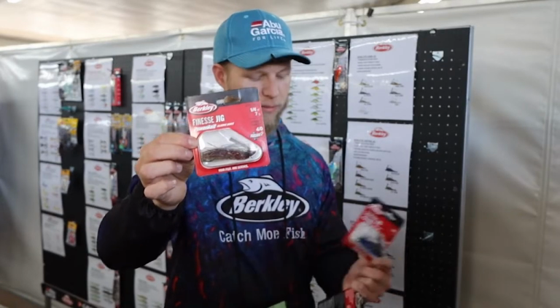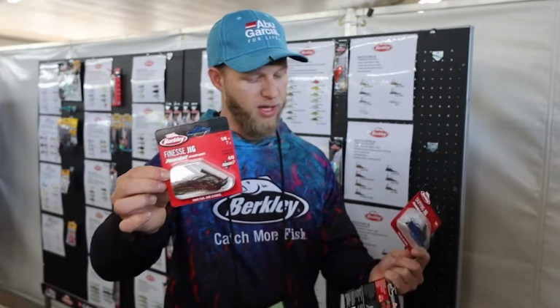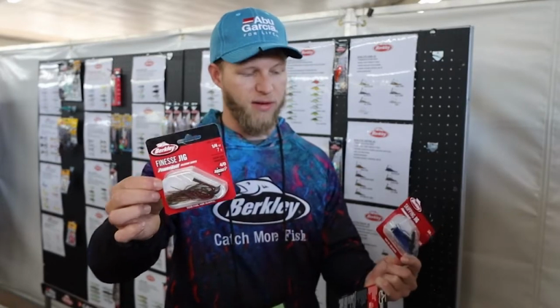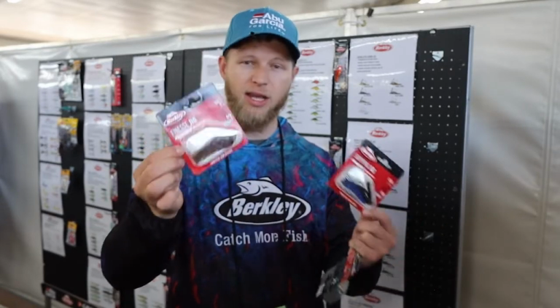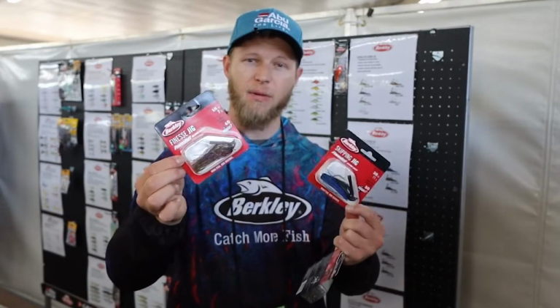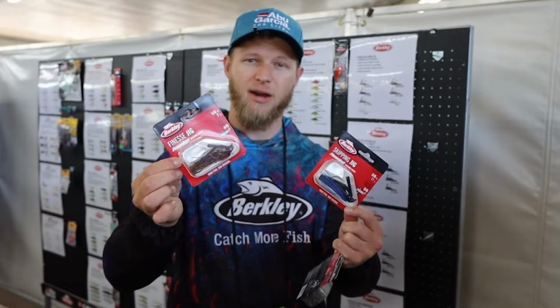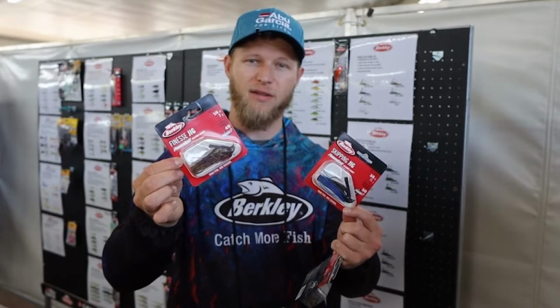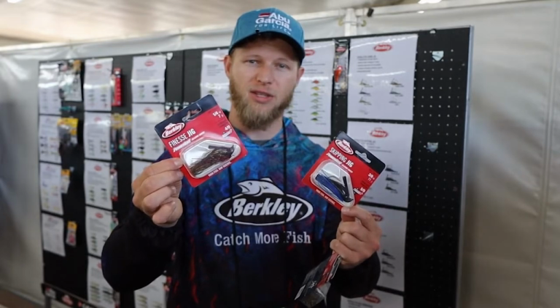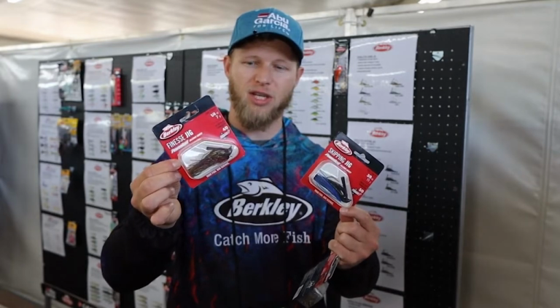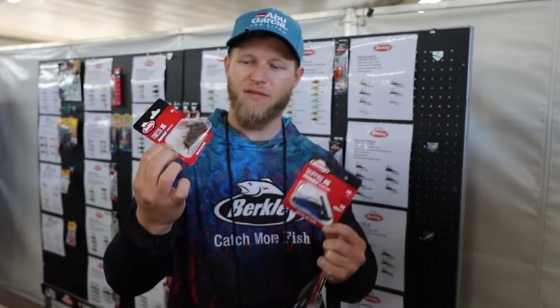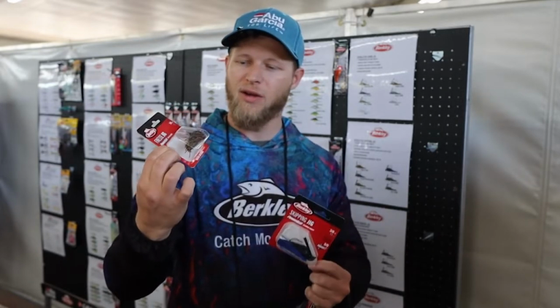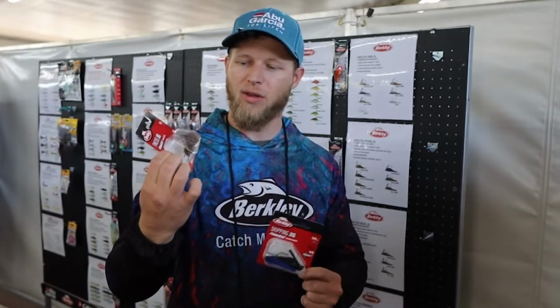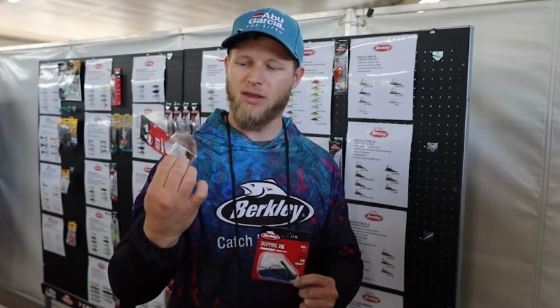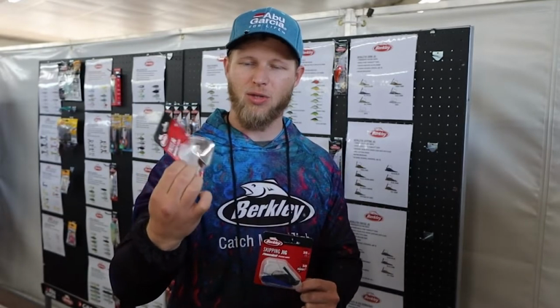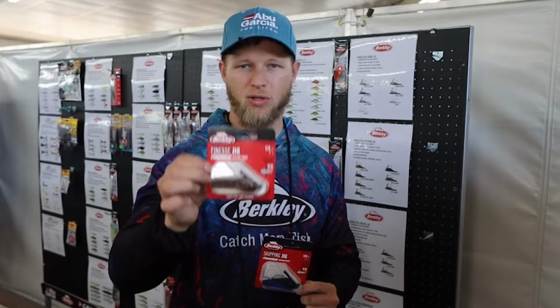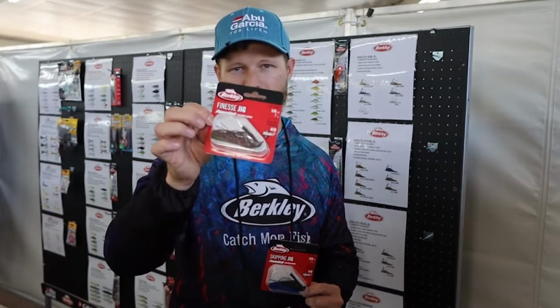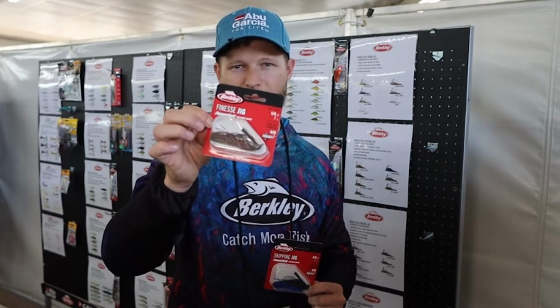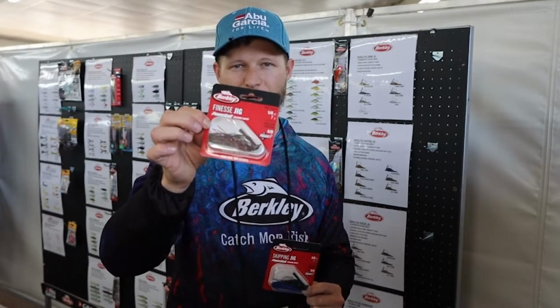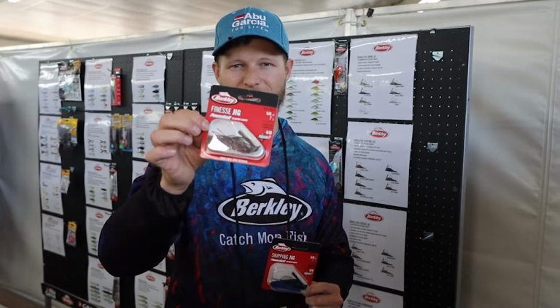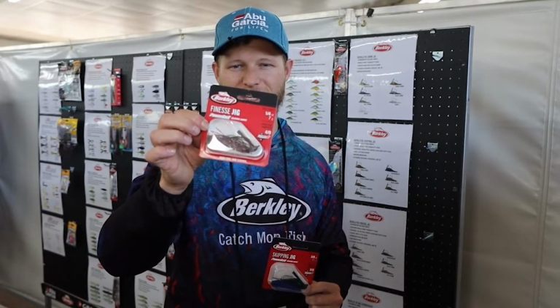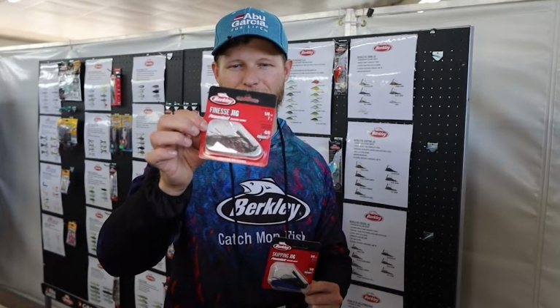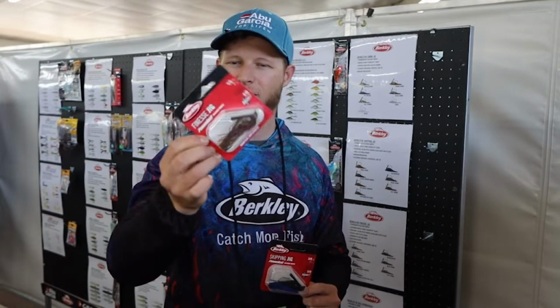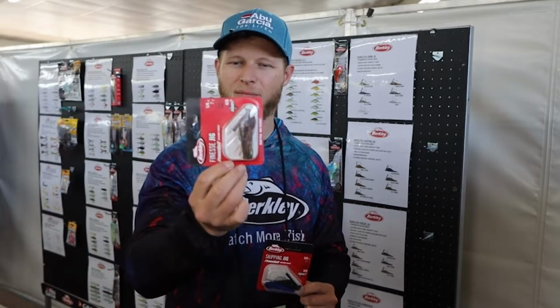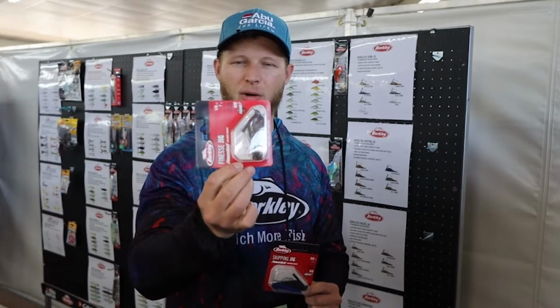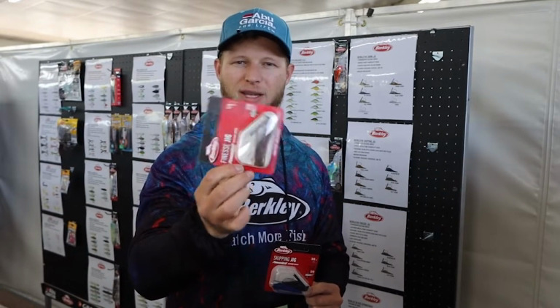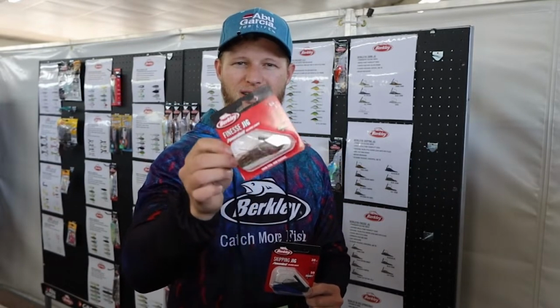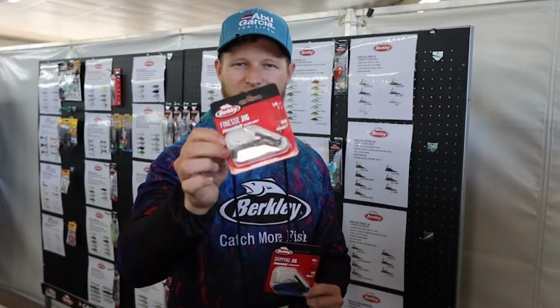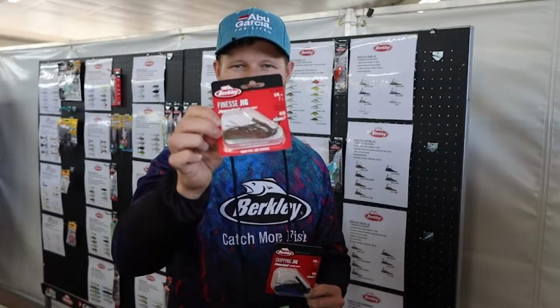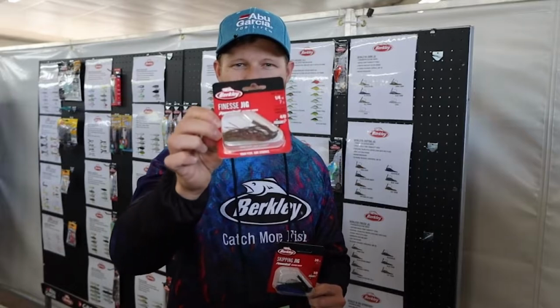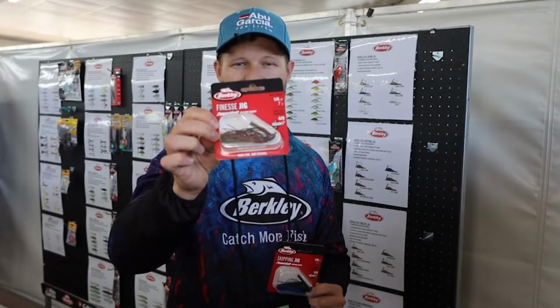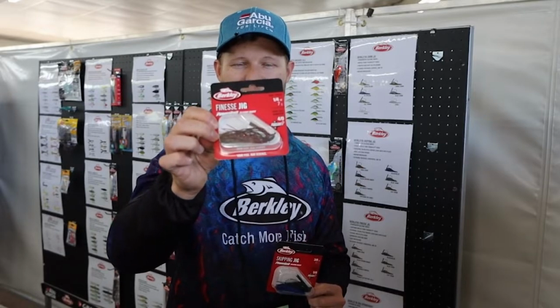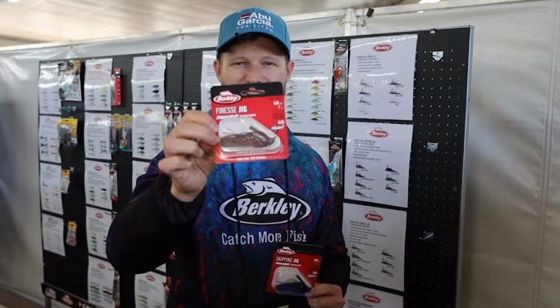Definitely keep an eye out for these on the shelf. When they hit the stores, be sure to get some Powerbait jigs — catch more fish.